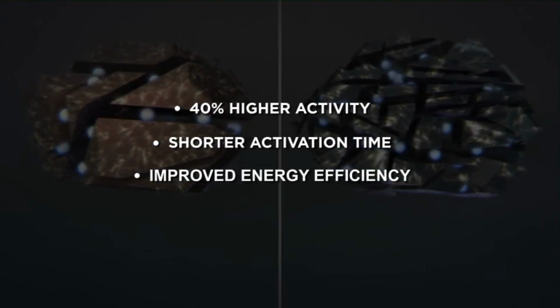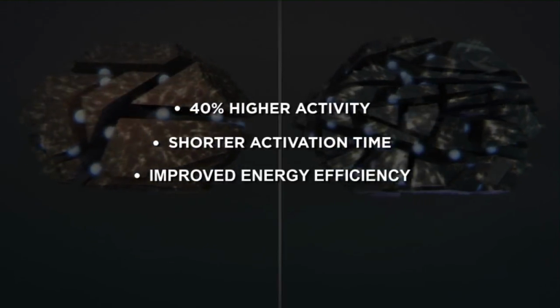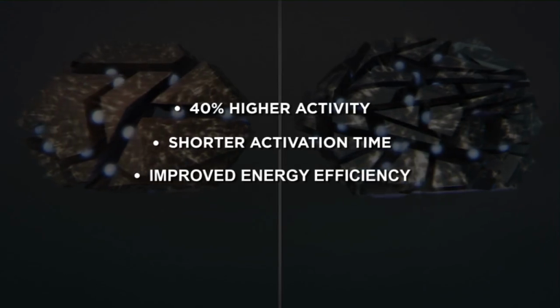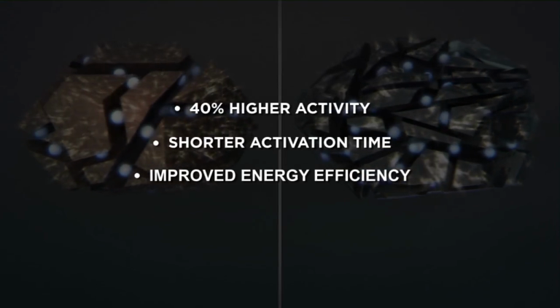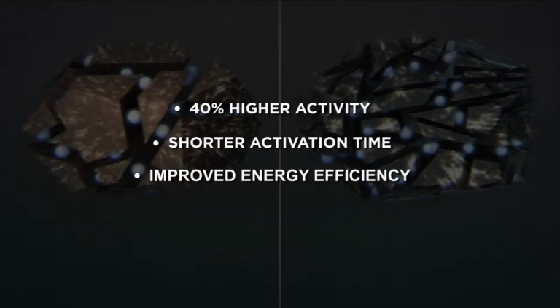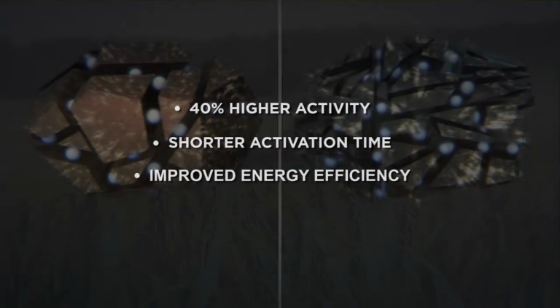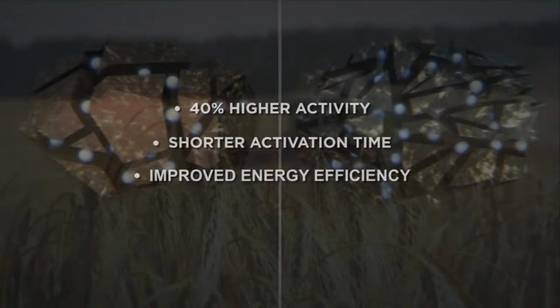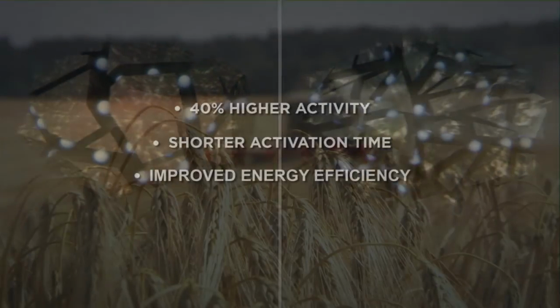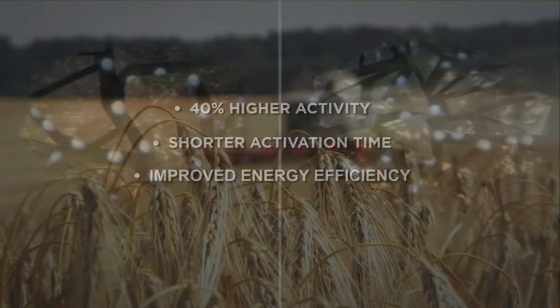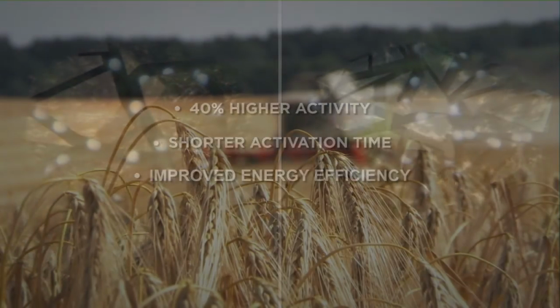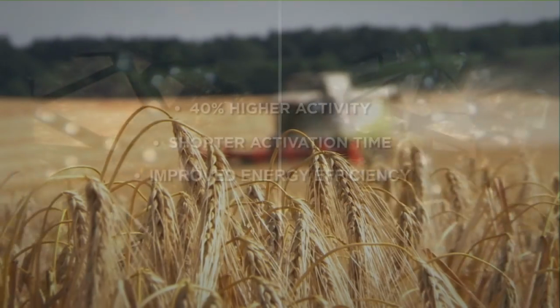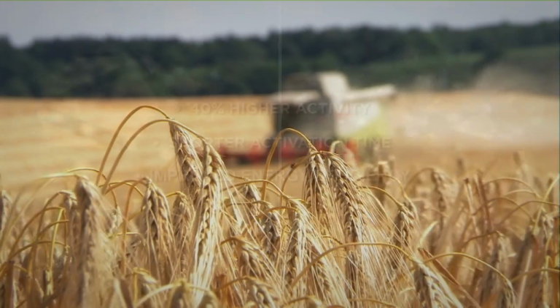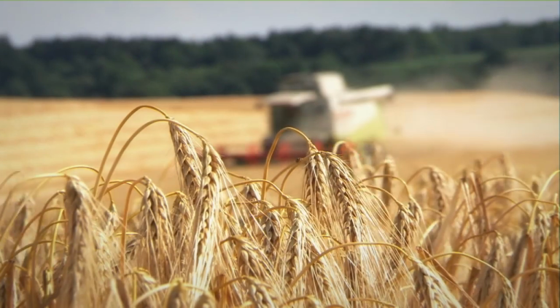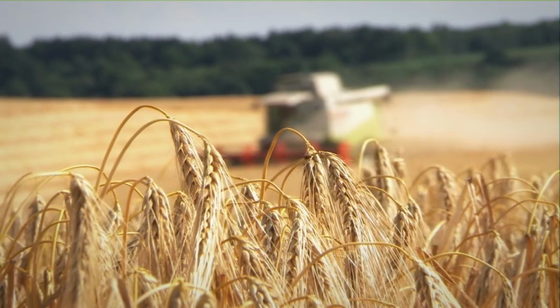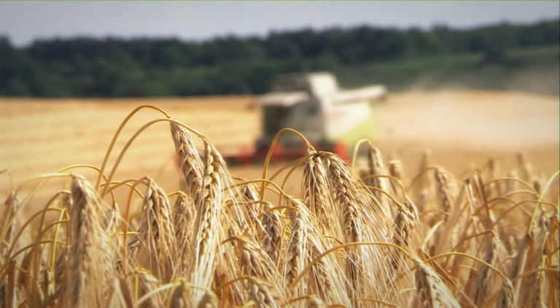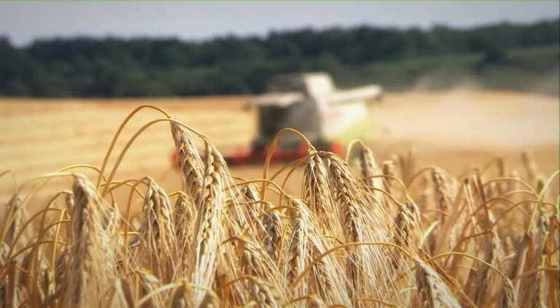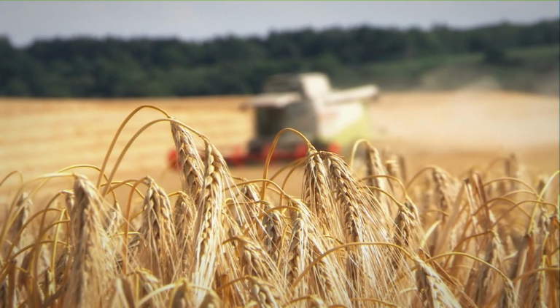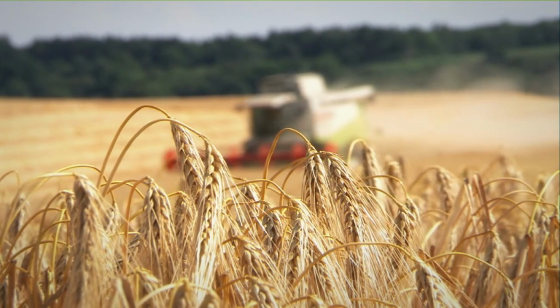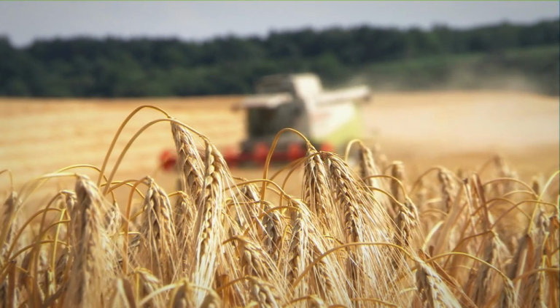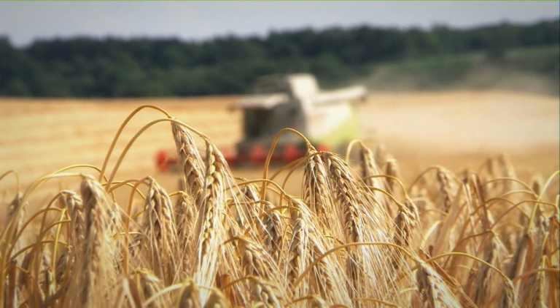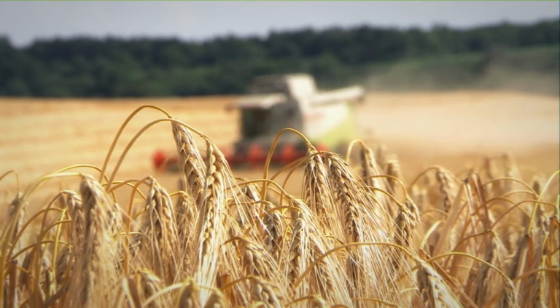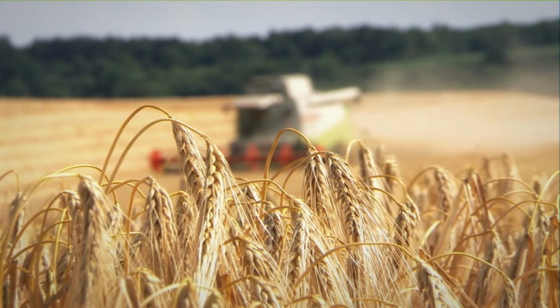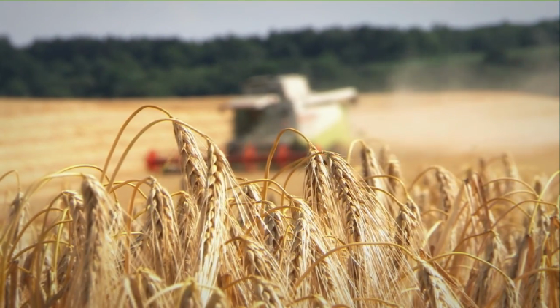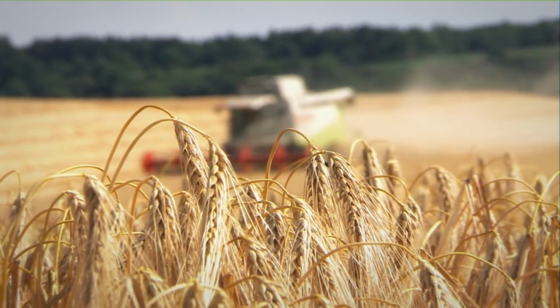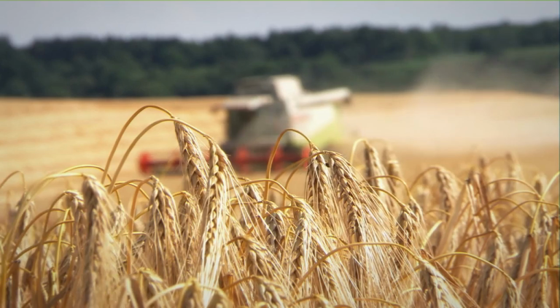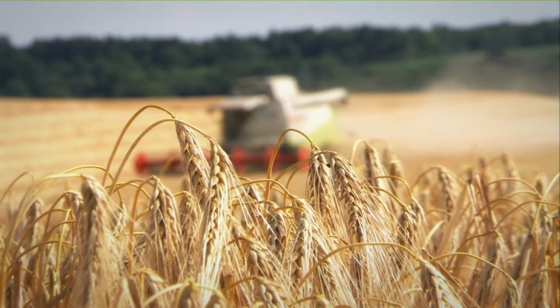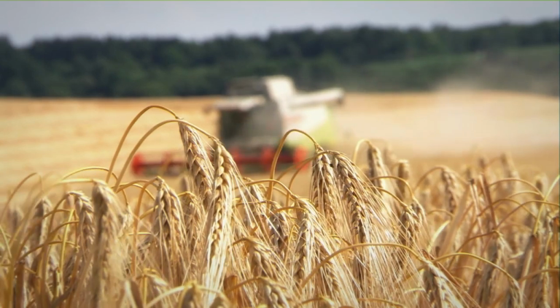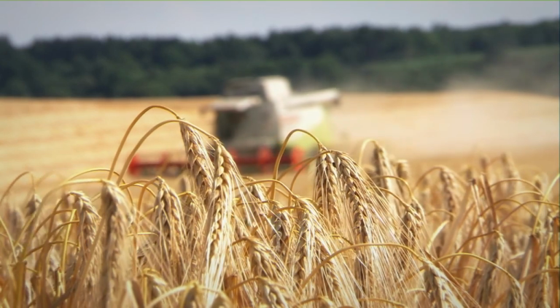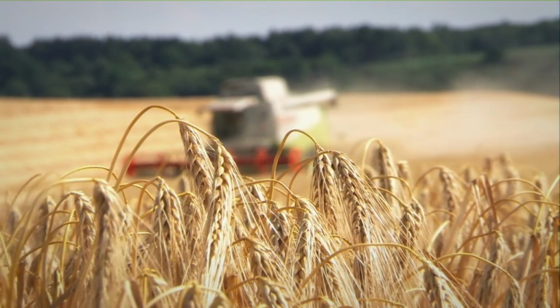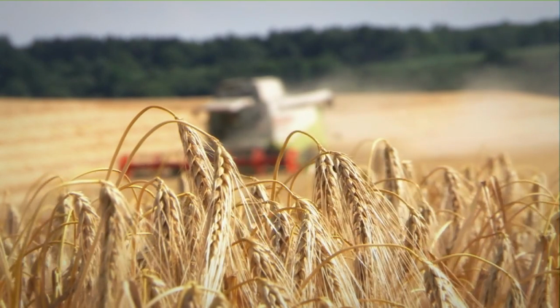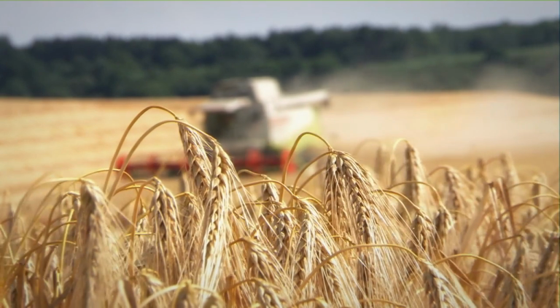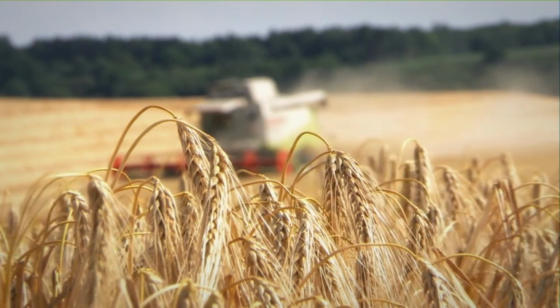Clariant is thereby helping to make food supply in the future a lot safer and more environmentally friendly.